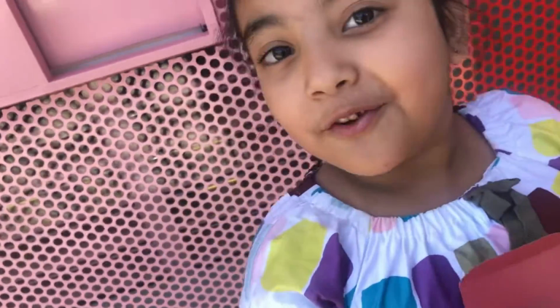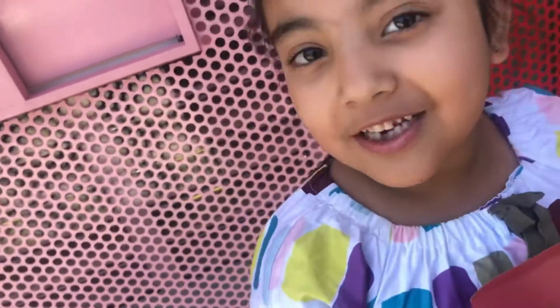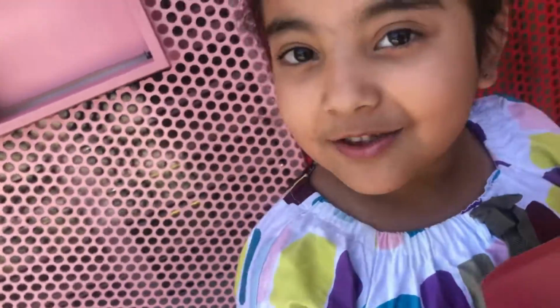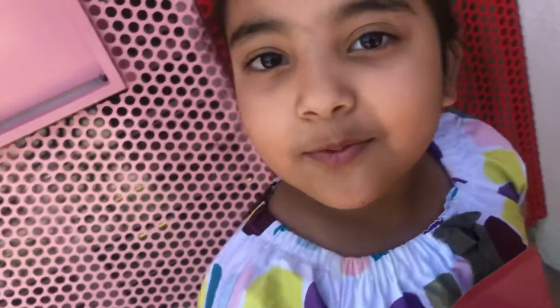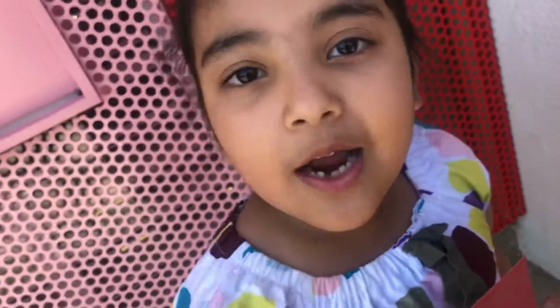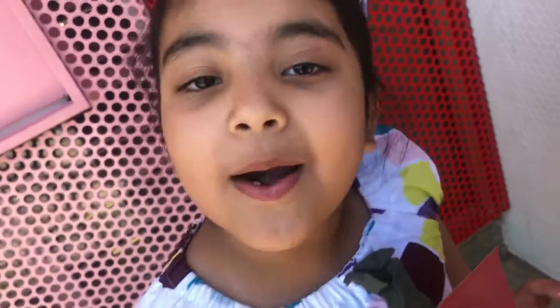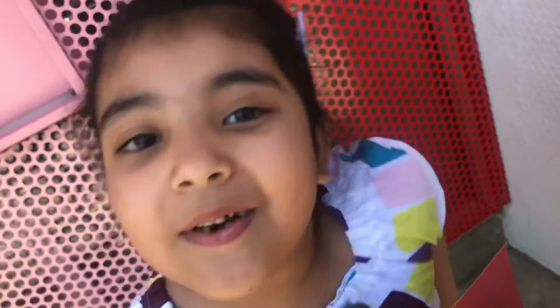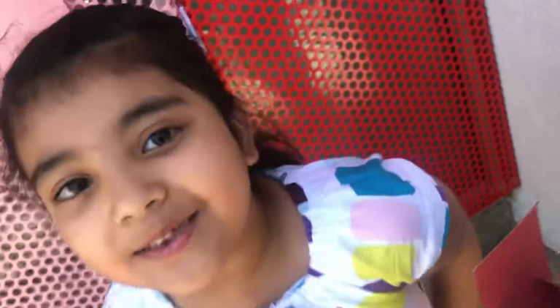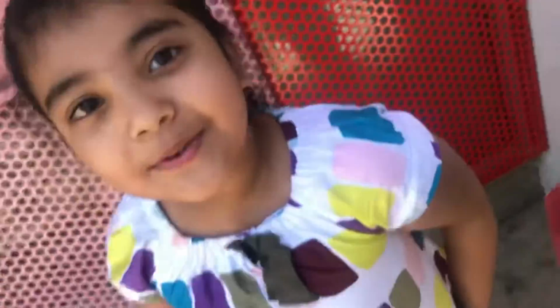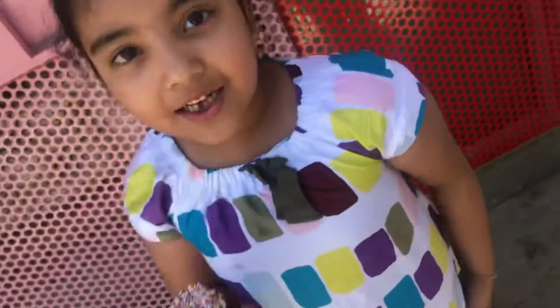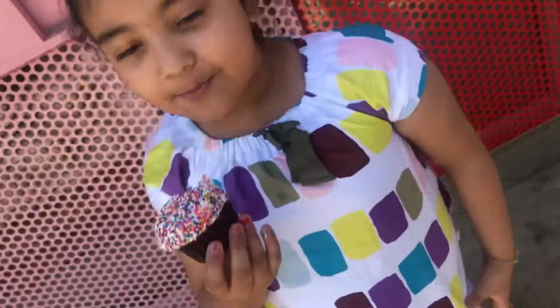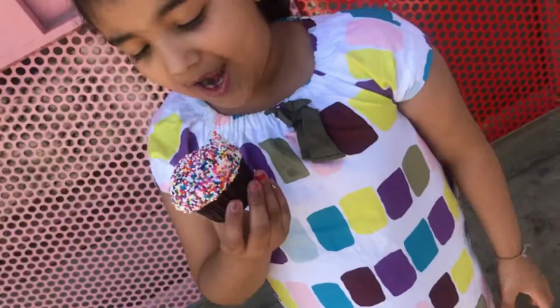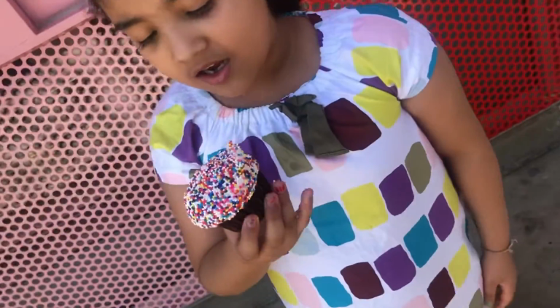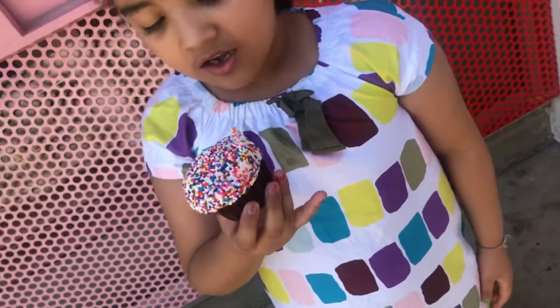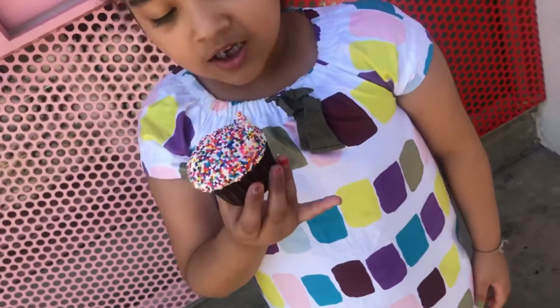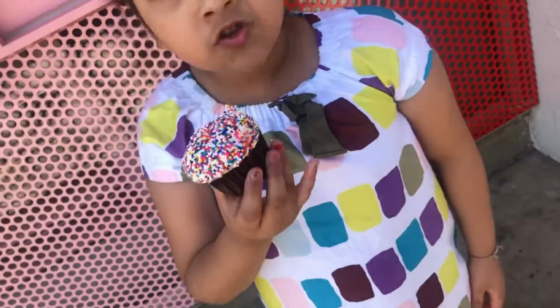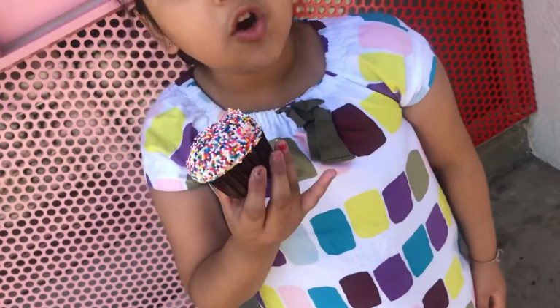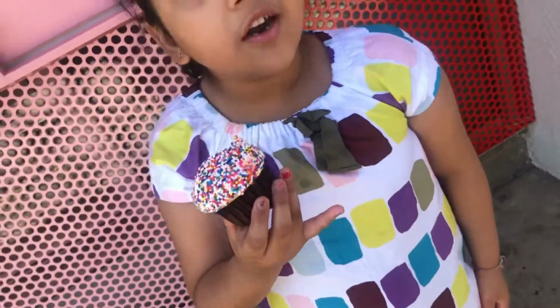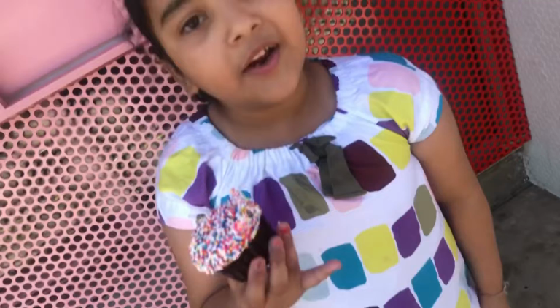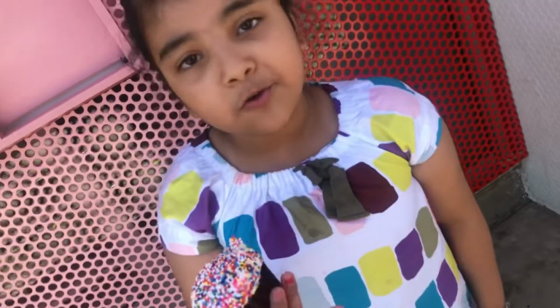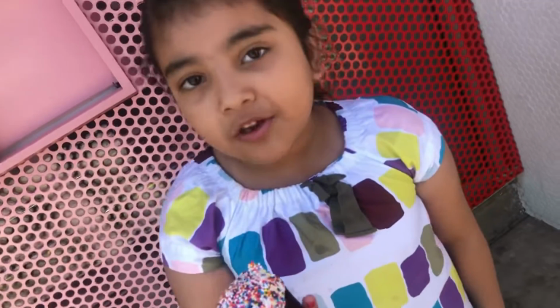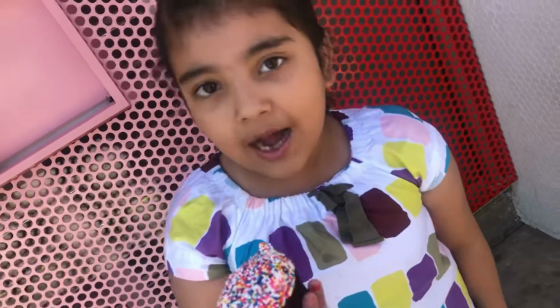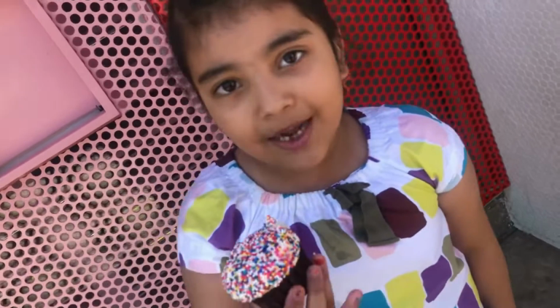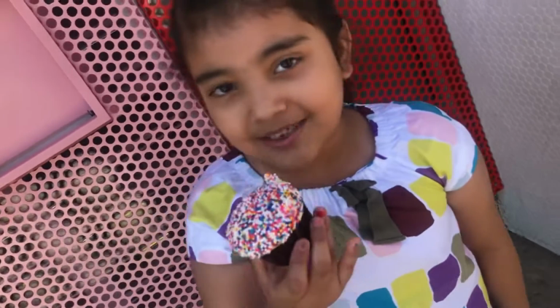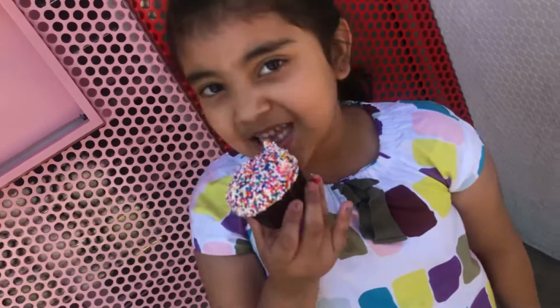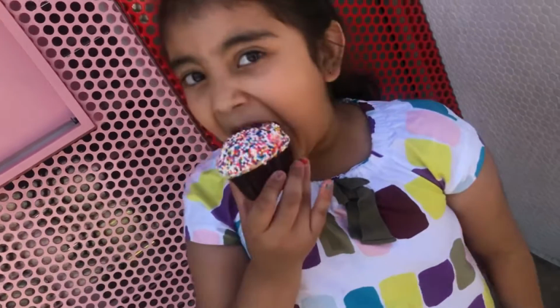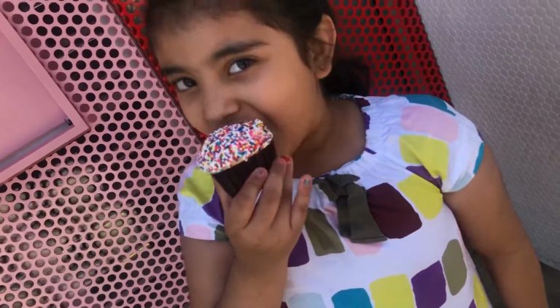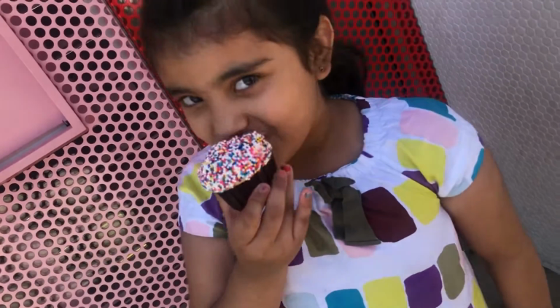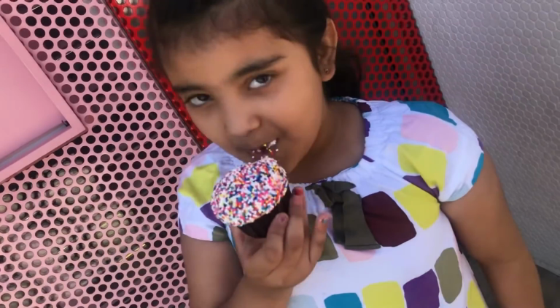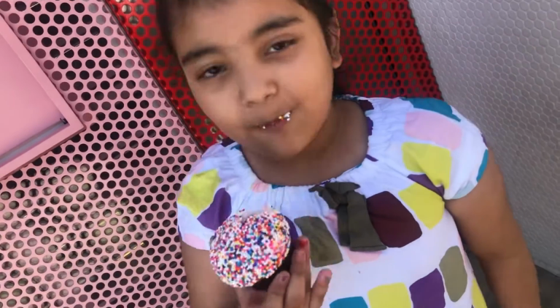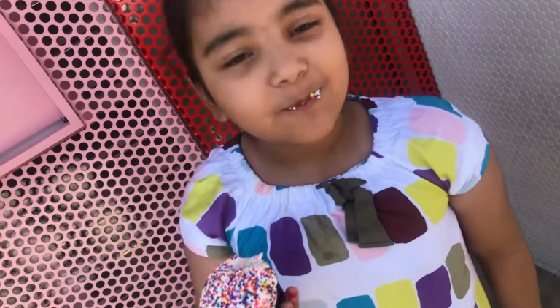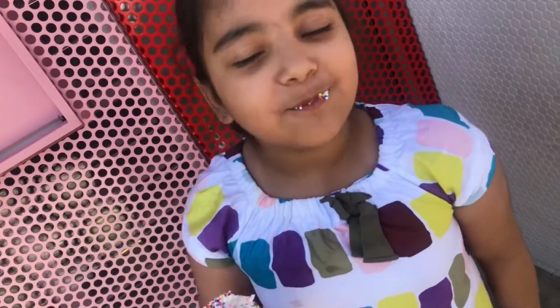Don't forget to subscribe. Bye, Princess Princess. Enjoy when you come at this. Bye.